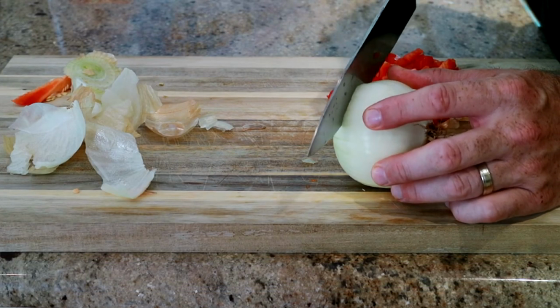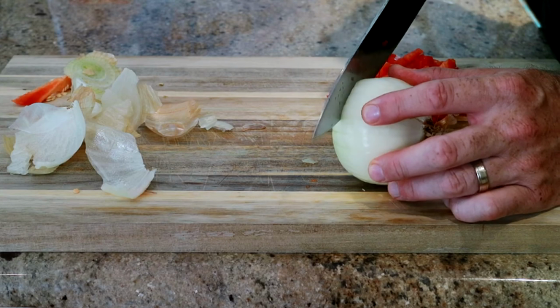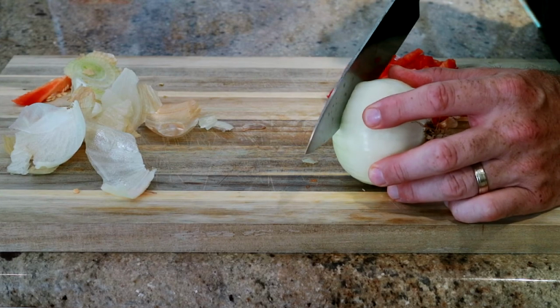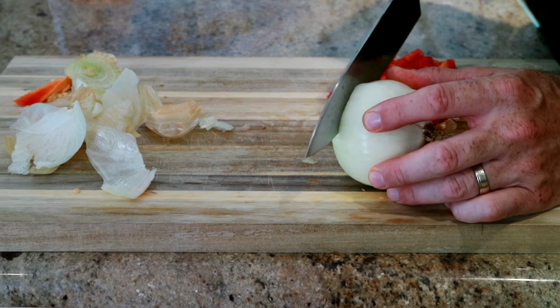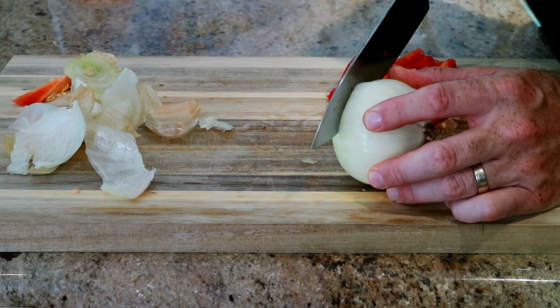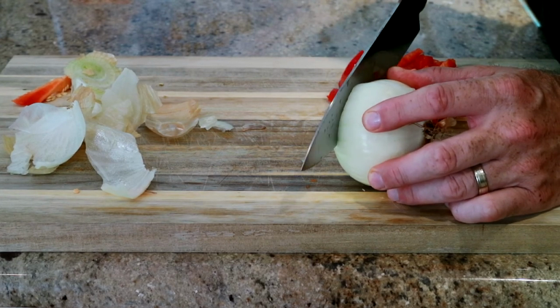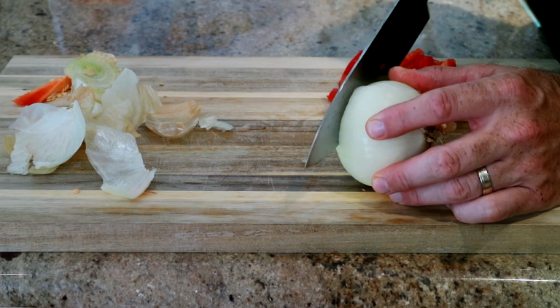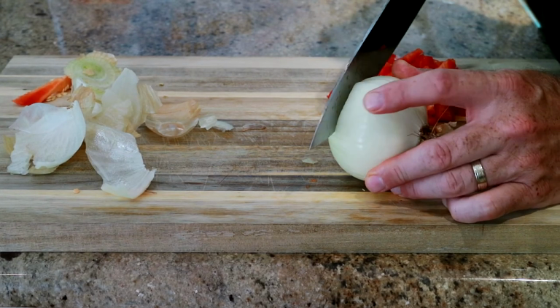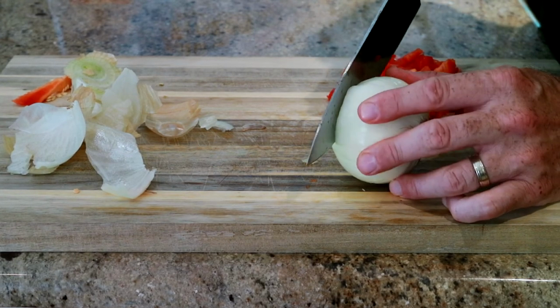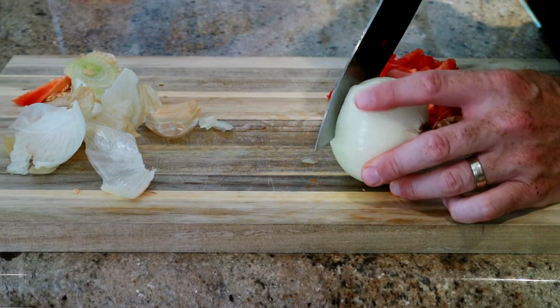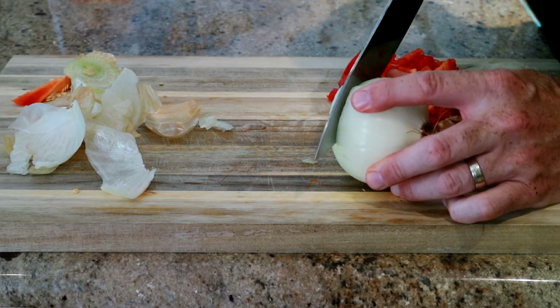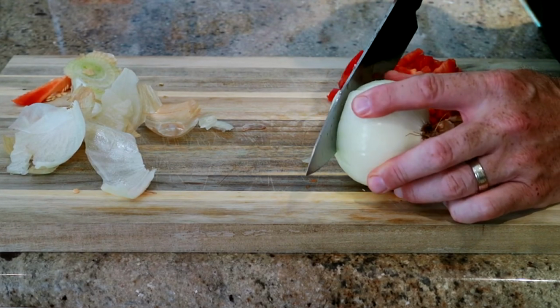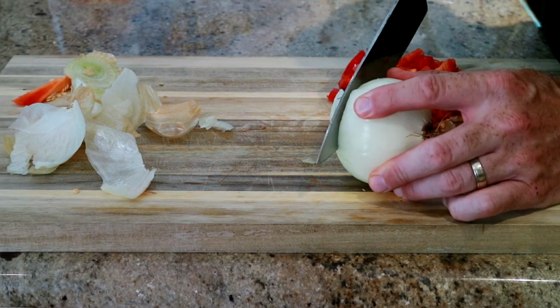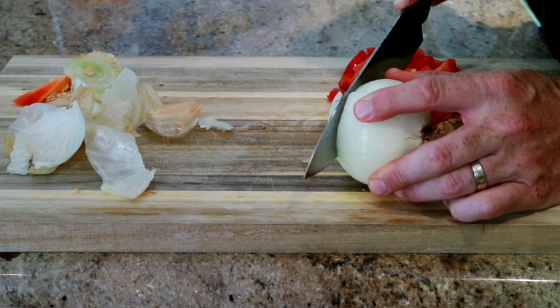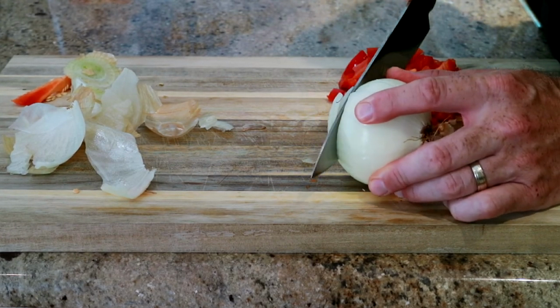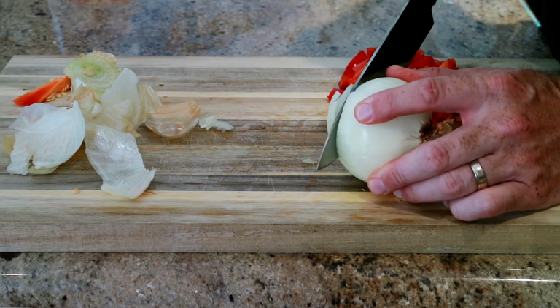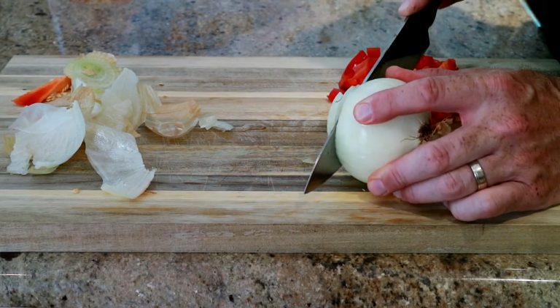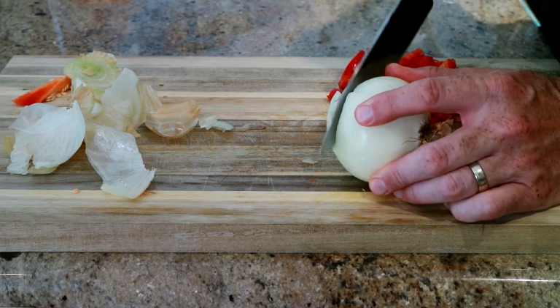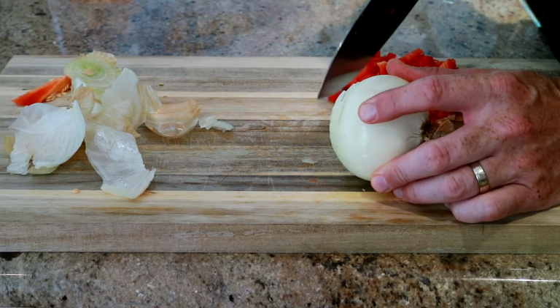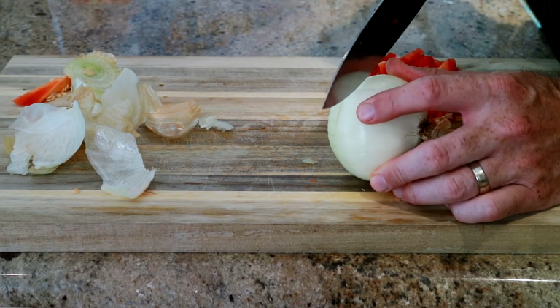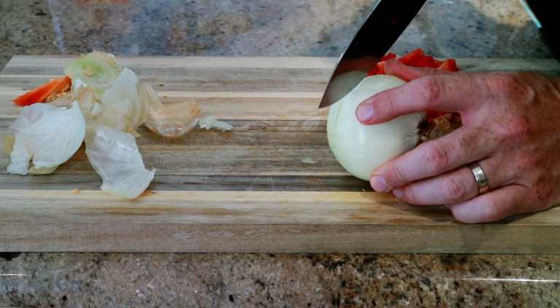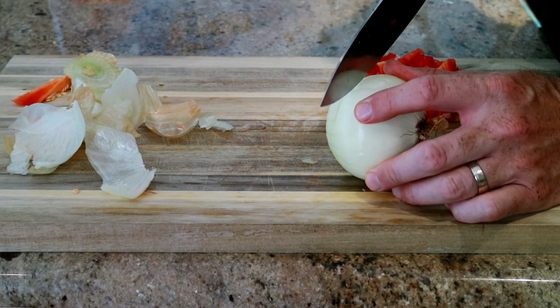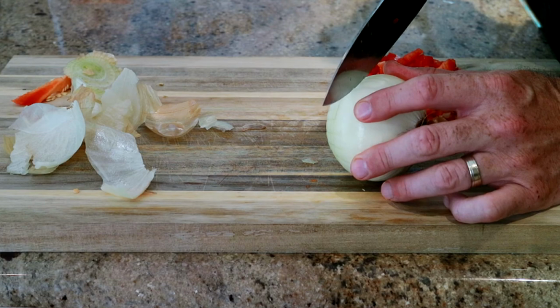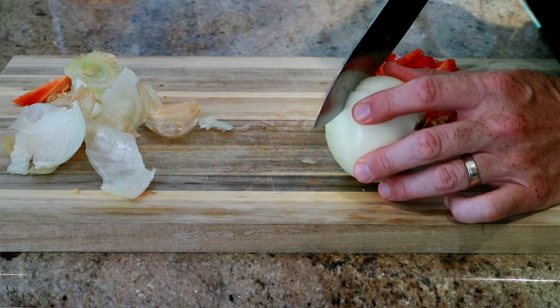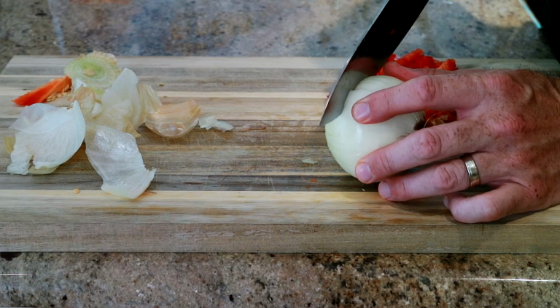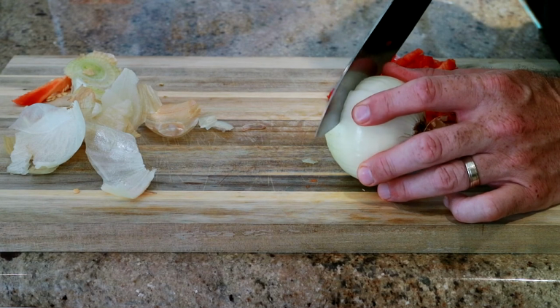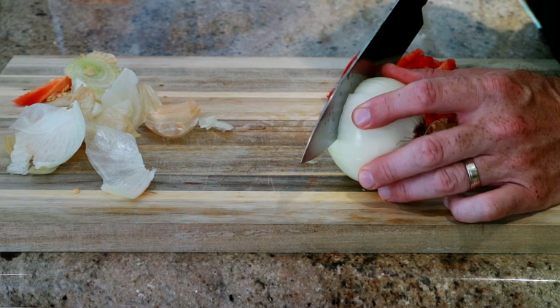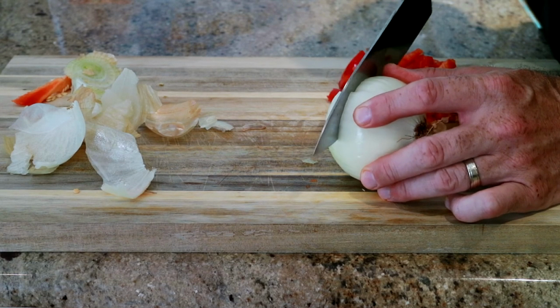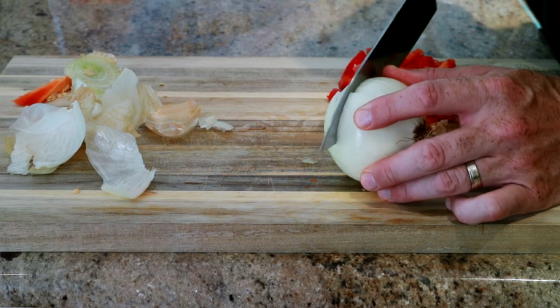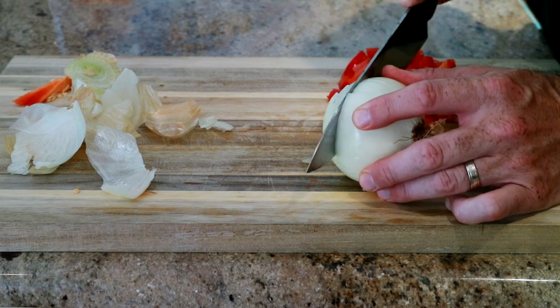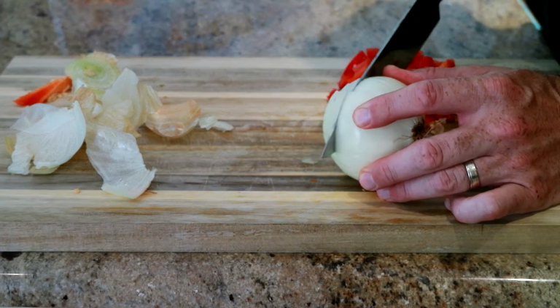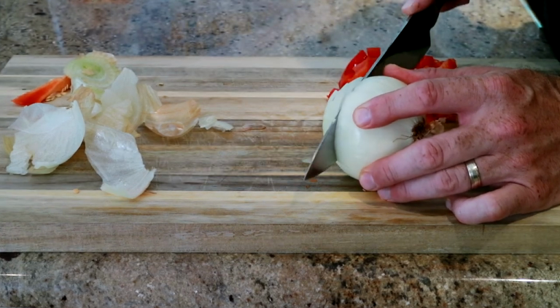Got an onion, pepper, a little bacon, garlic. I'm going to go ahead and get all this sliced up and get it all ready.